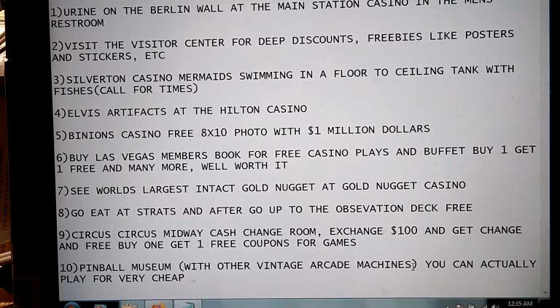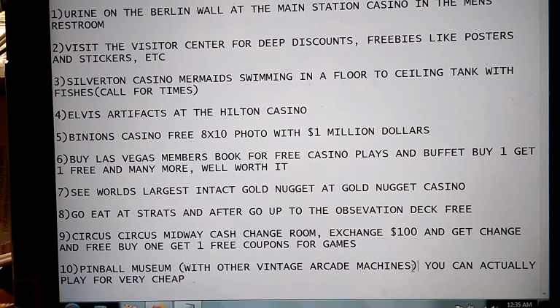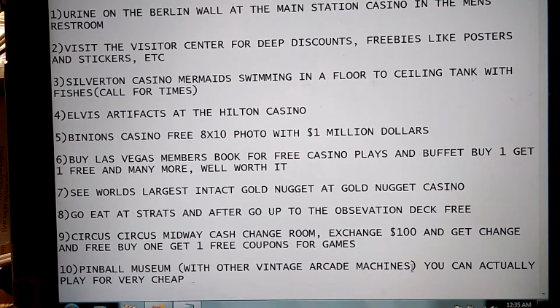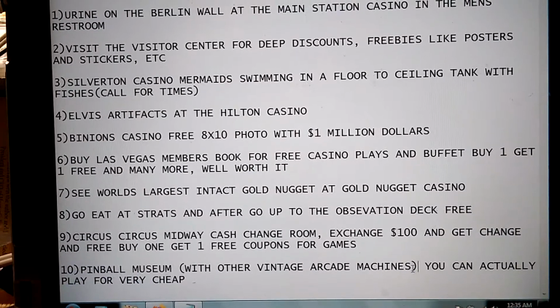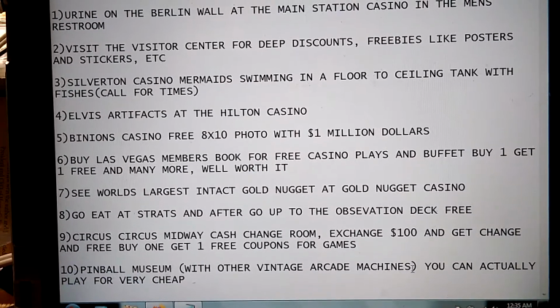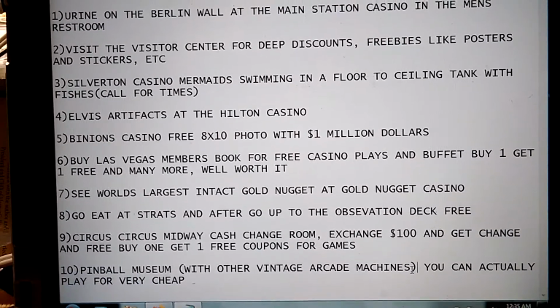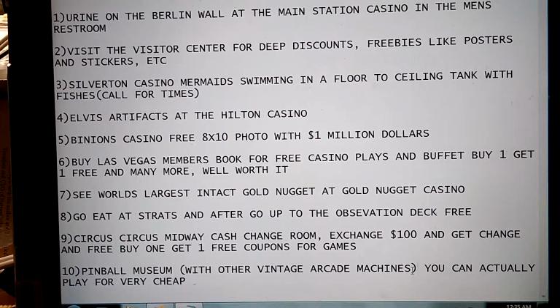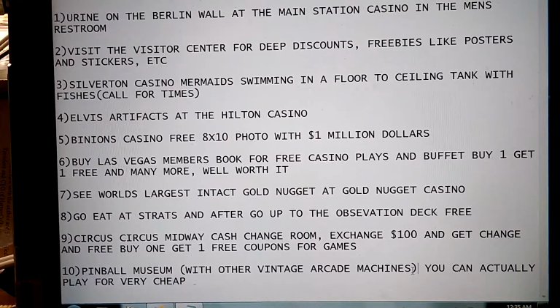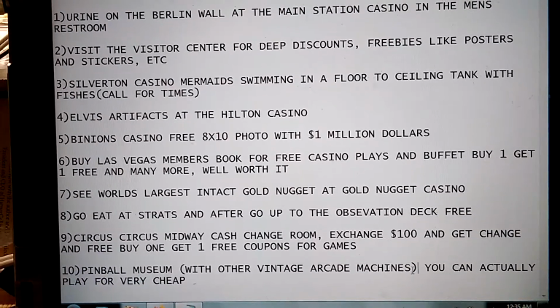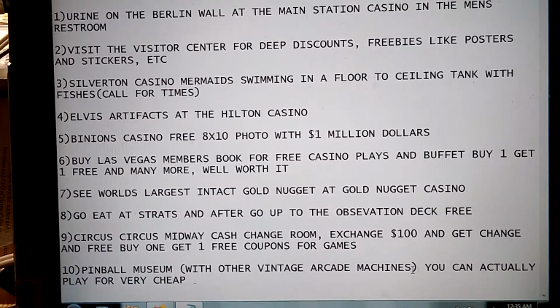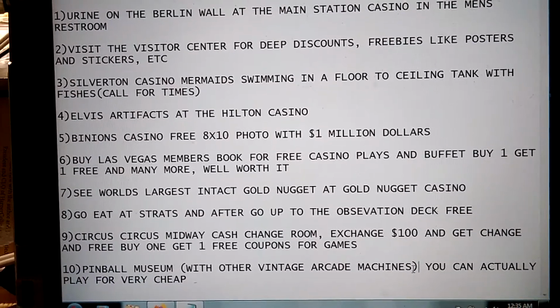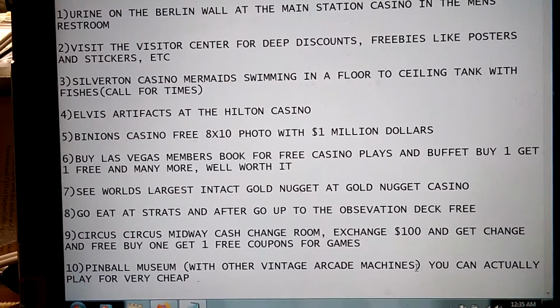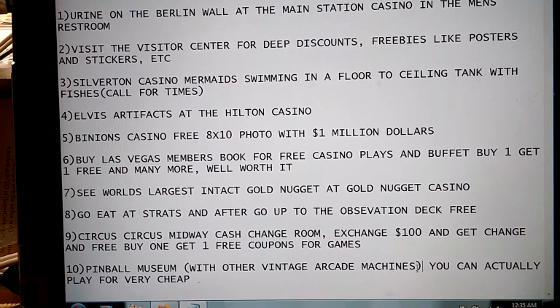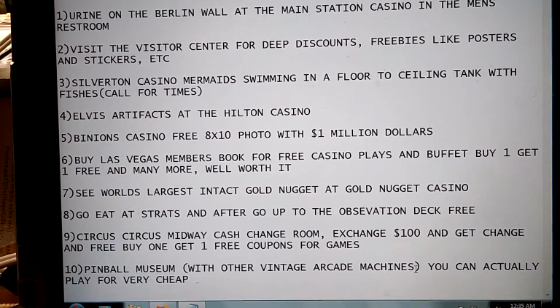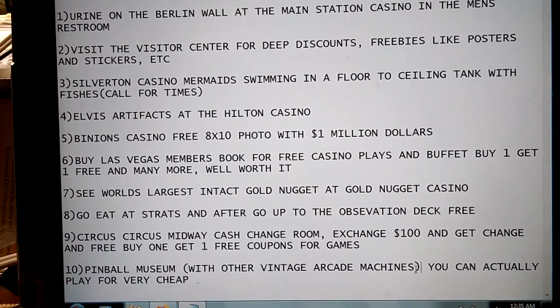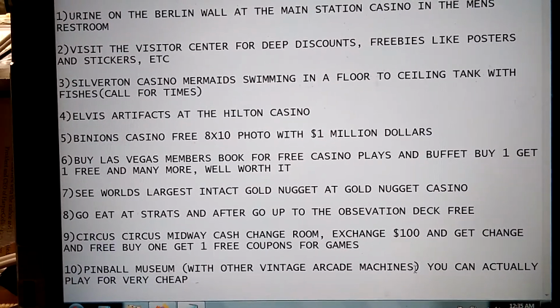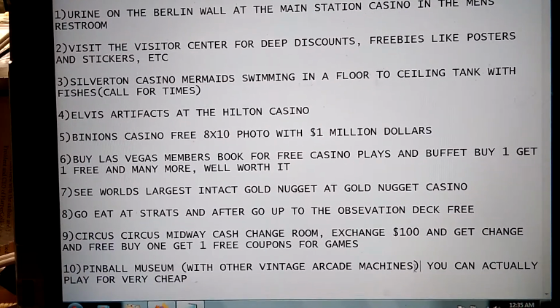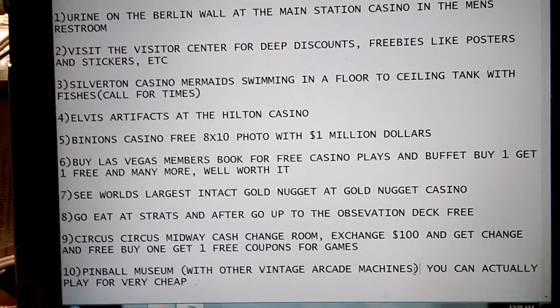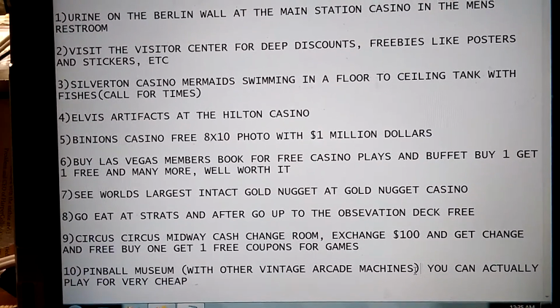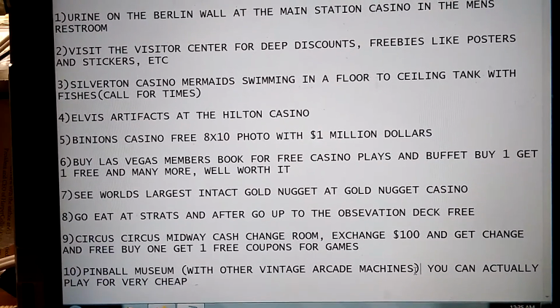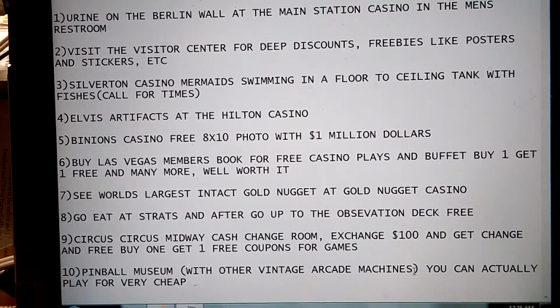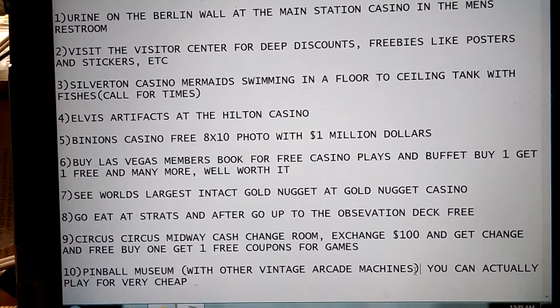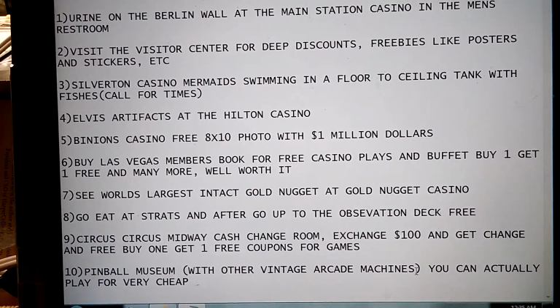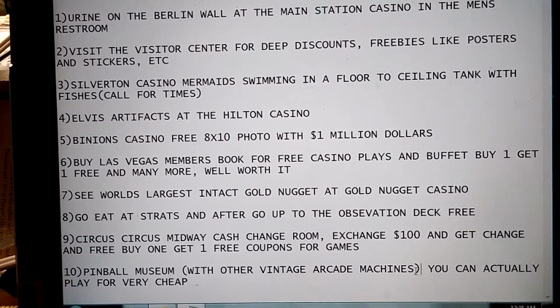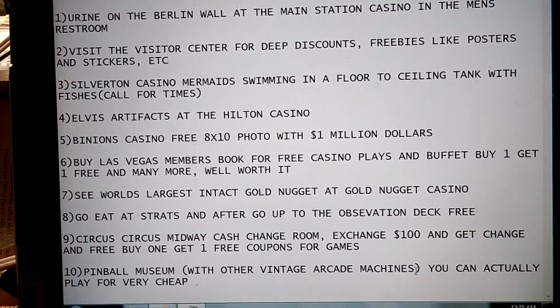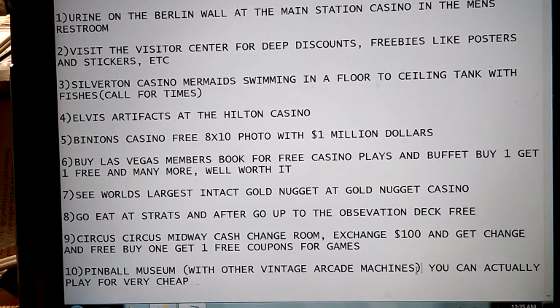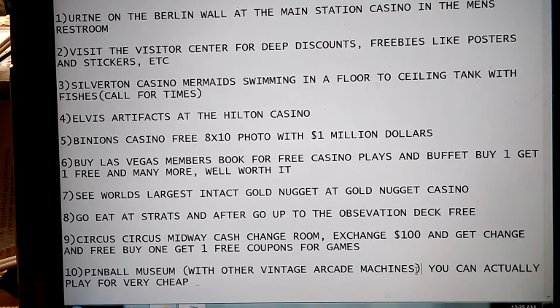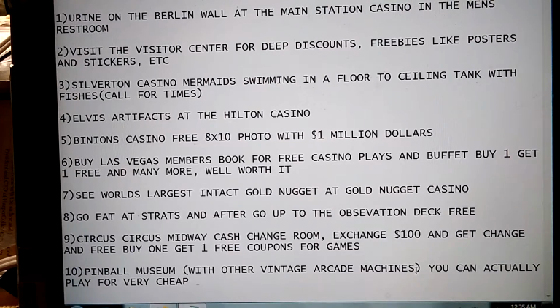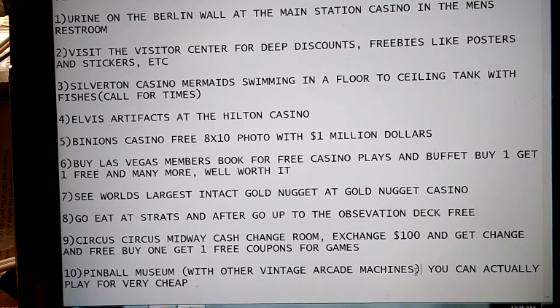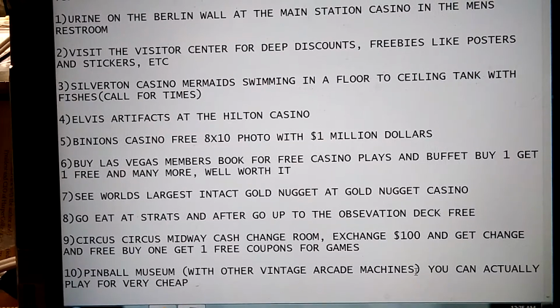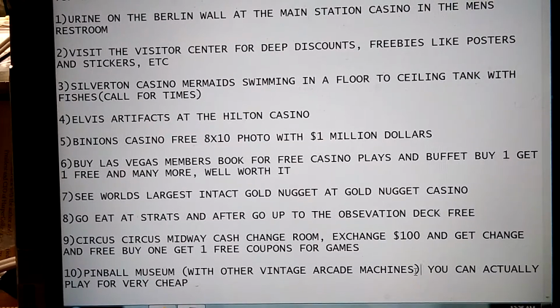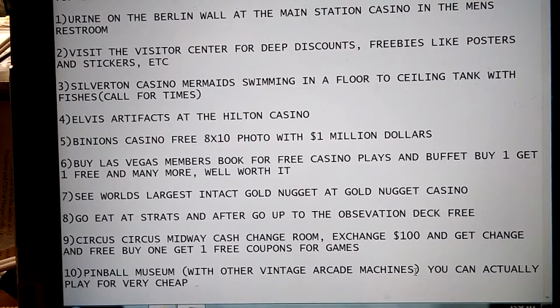Number 7: See the World's Largest Intact Gold Nugget at the Golden Nugget Casino.